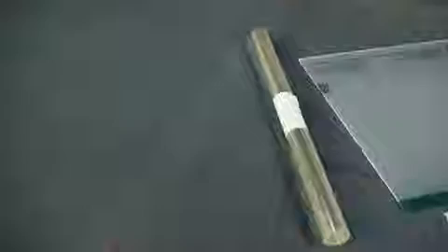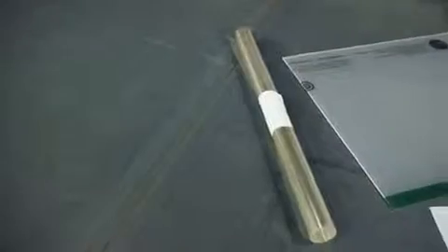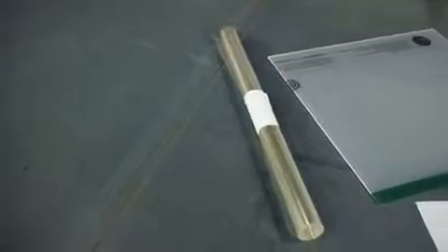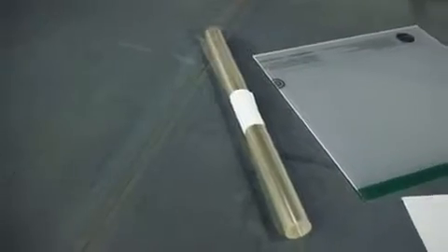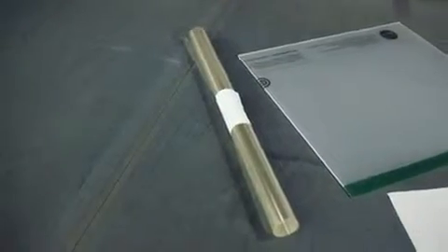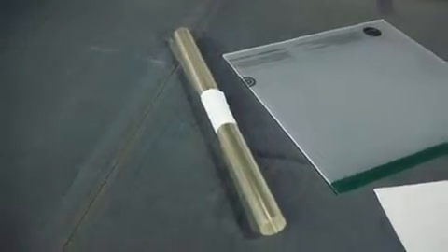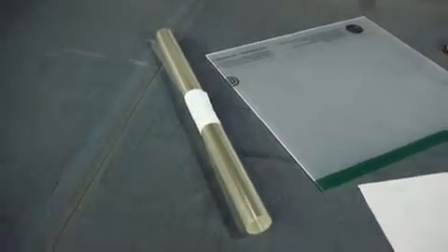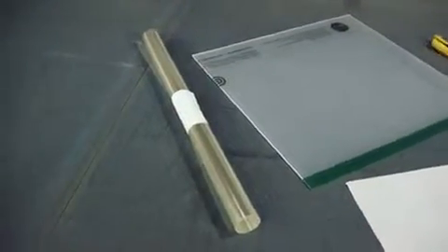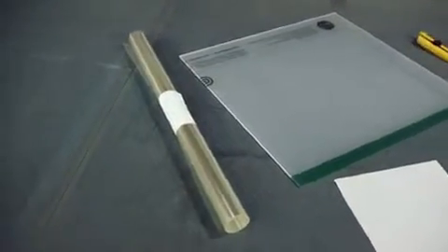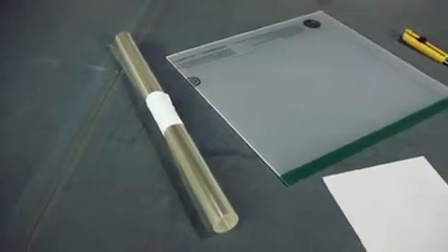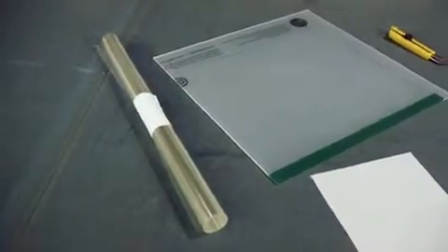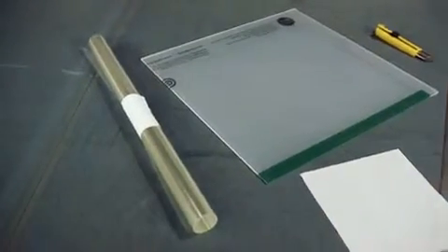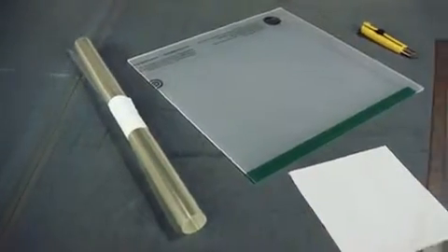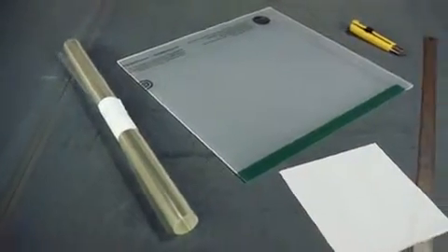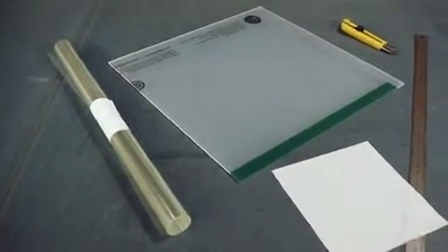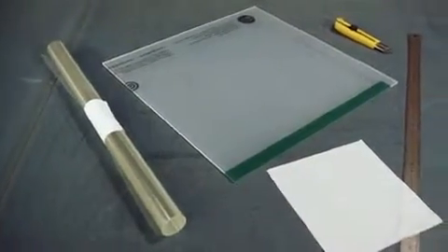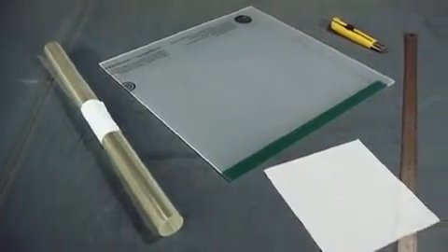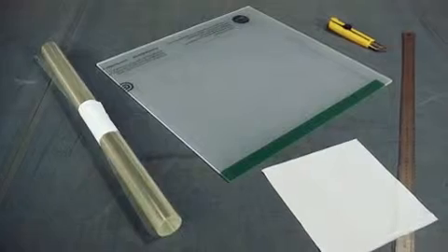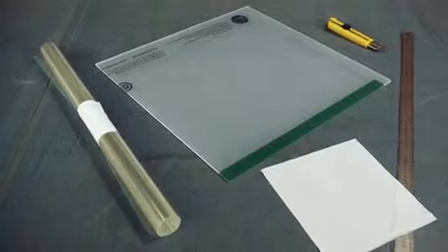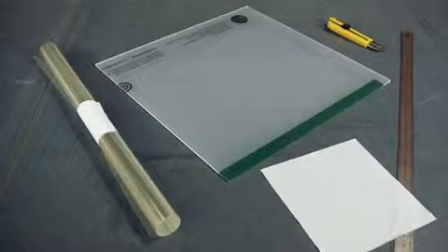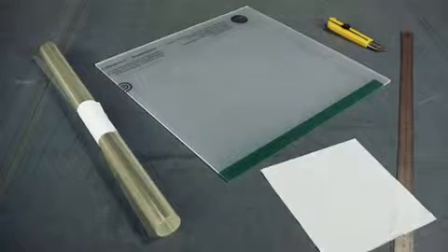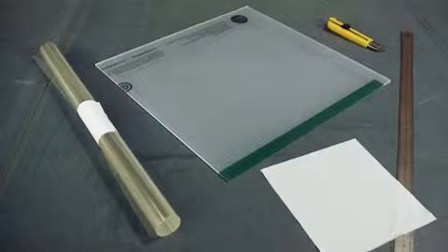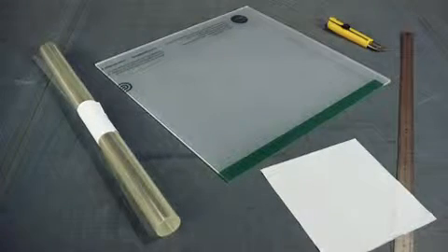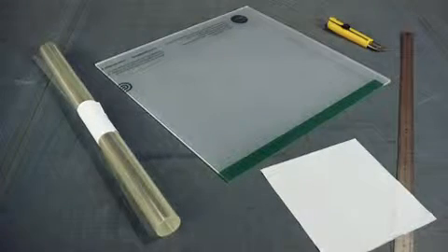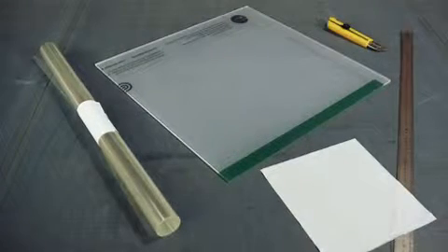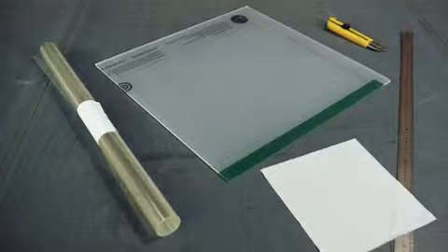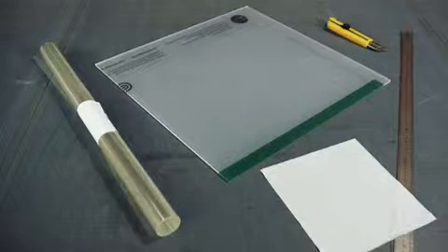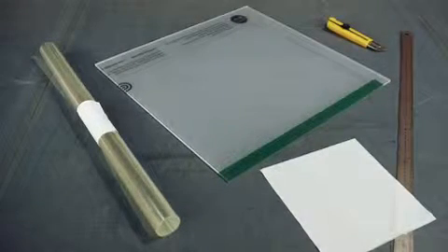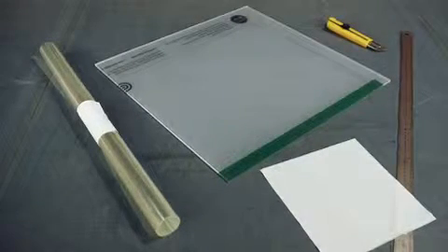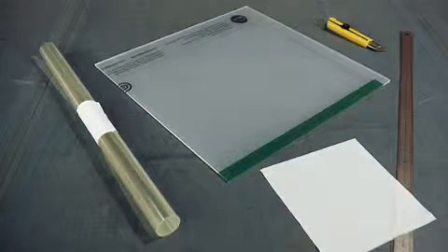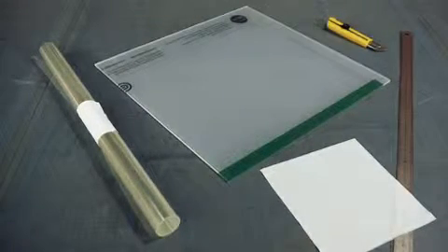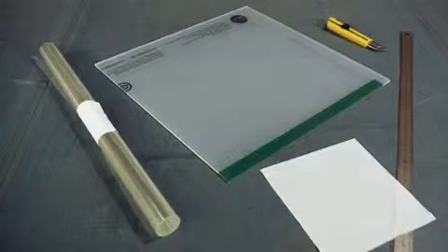To produce prints mounted on acrylic, we will need an acrylic sheet, a double-sided adhesive clear foil, and the common cutting tools.